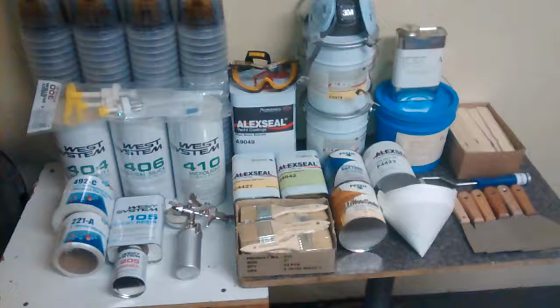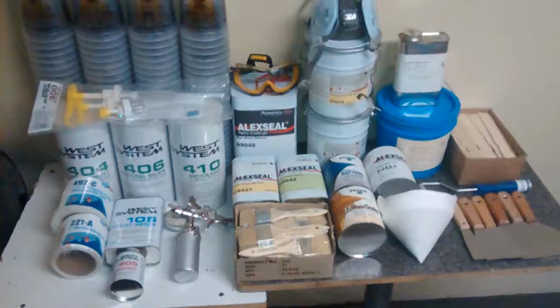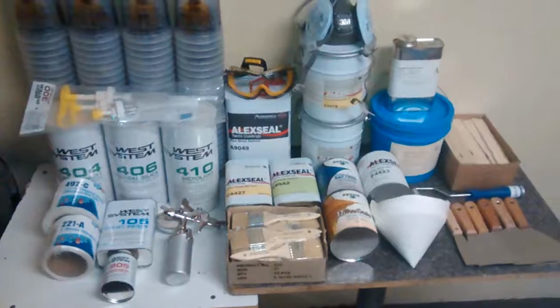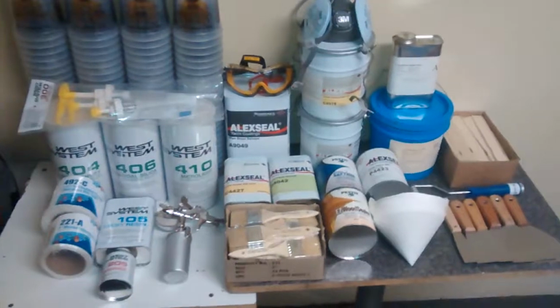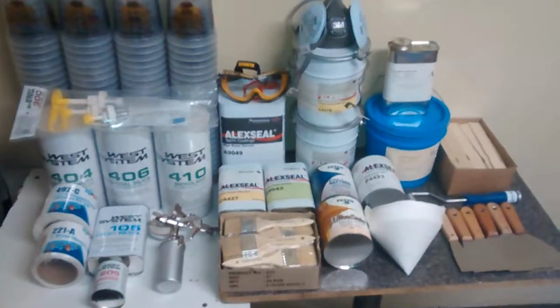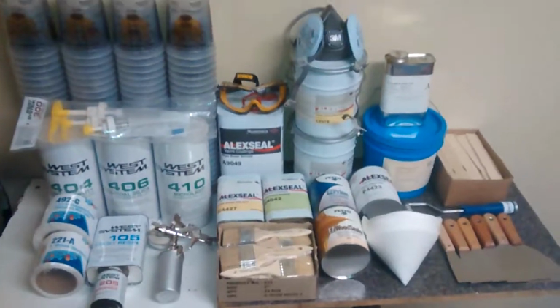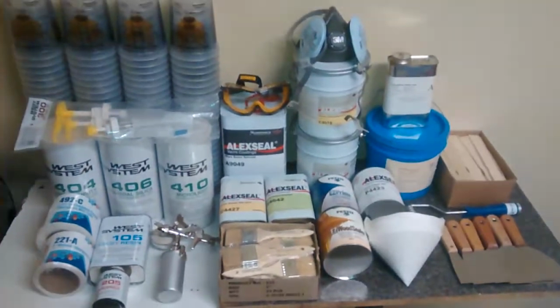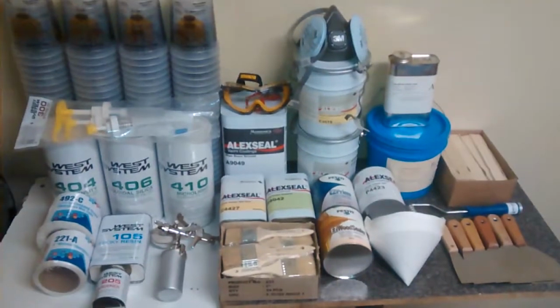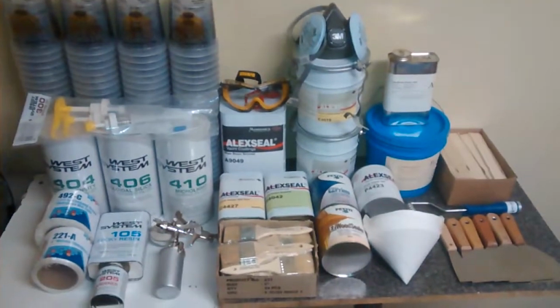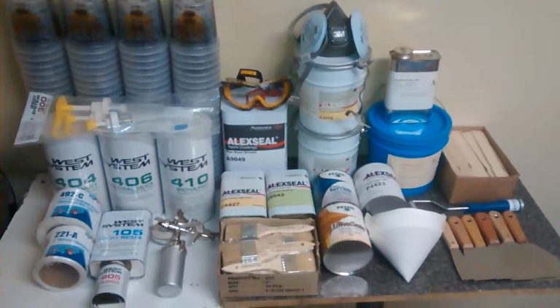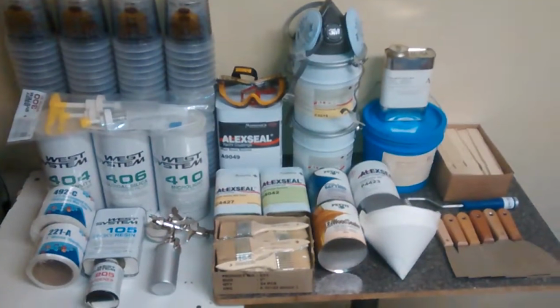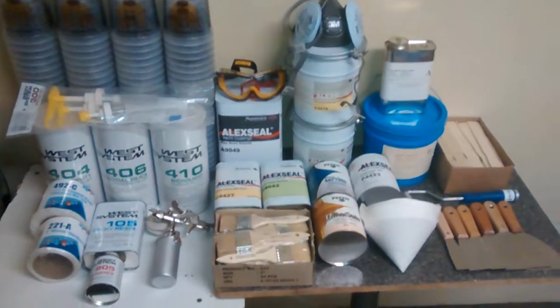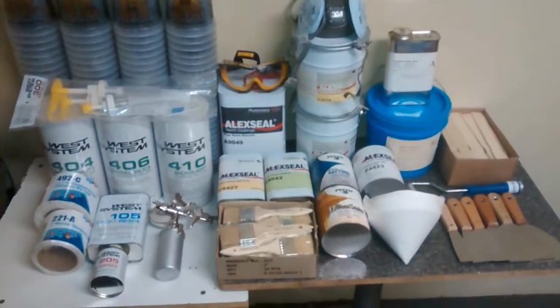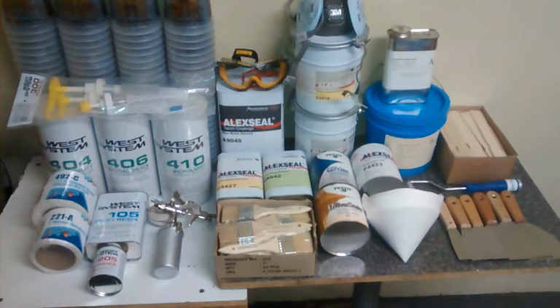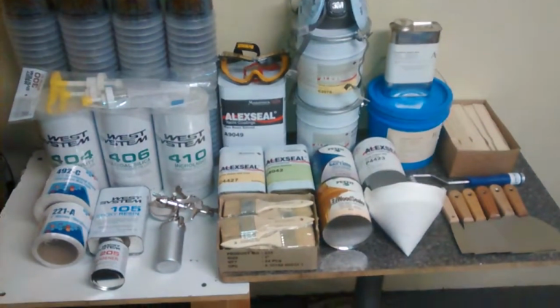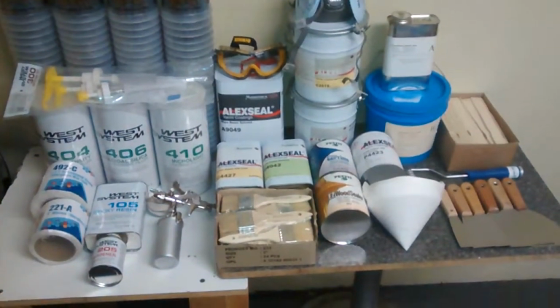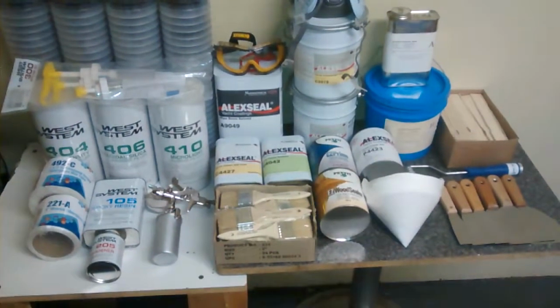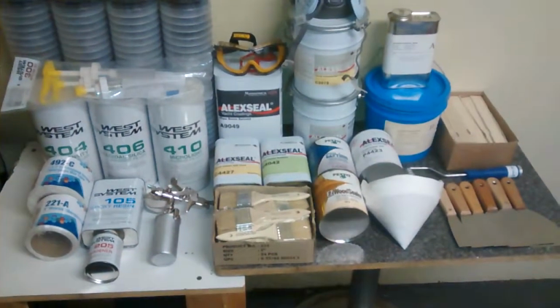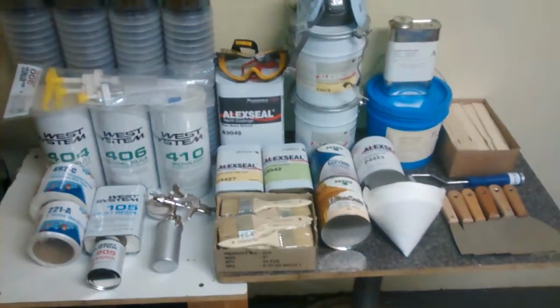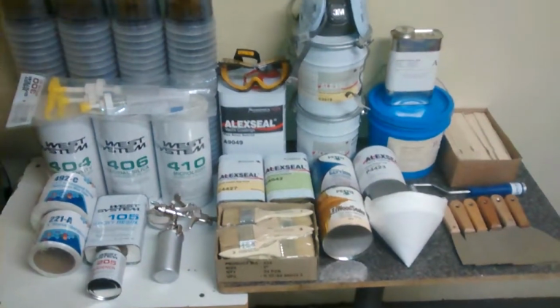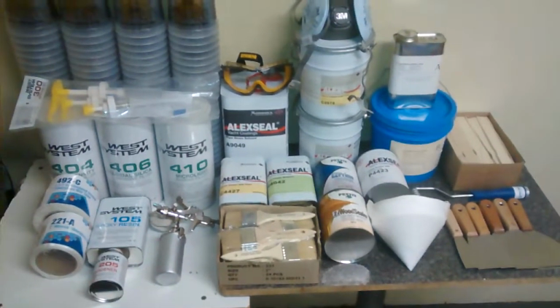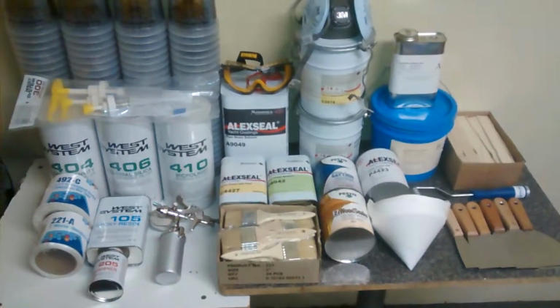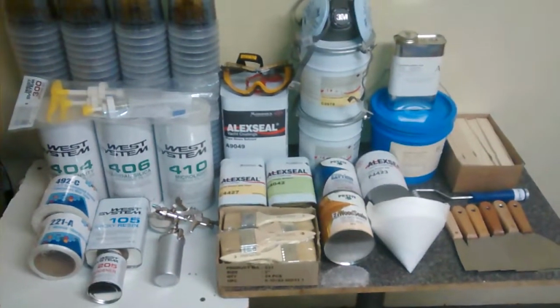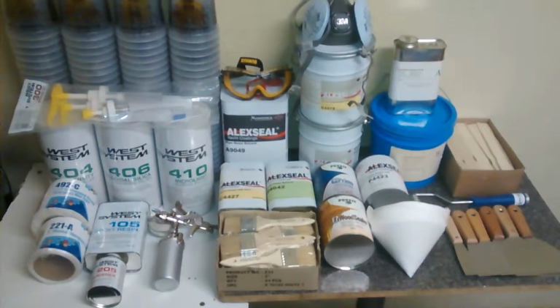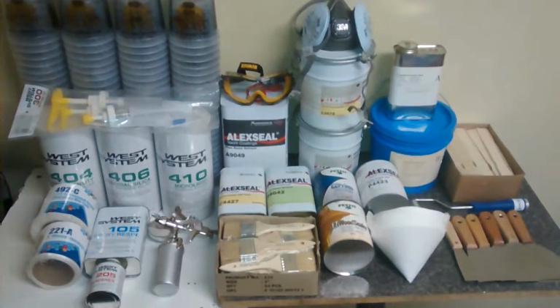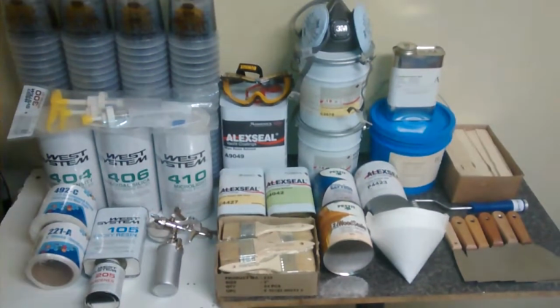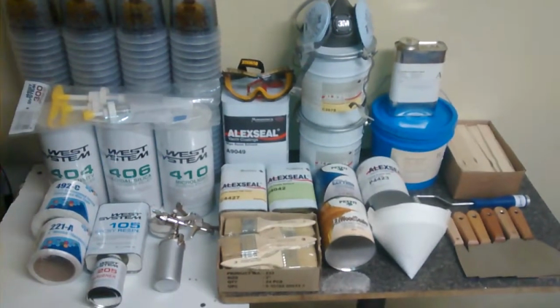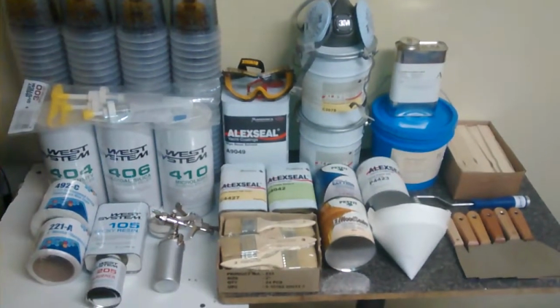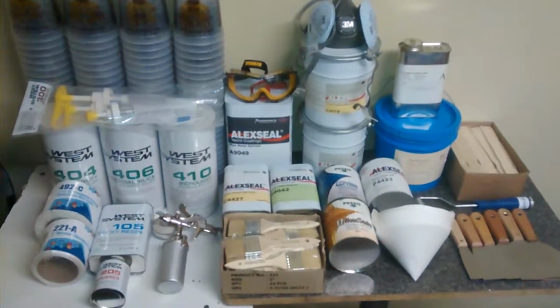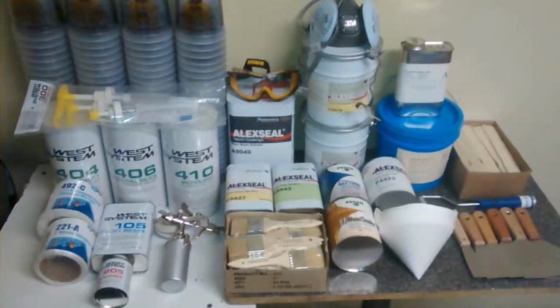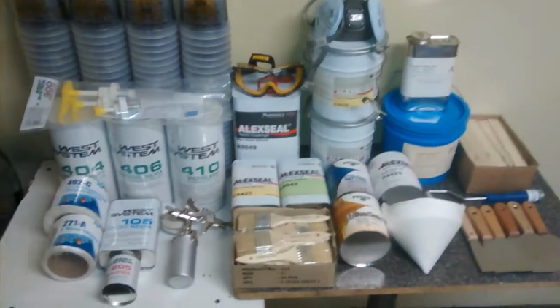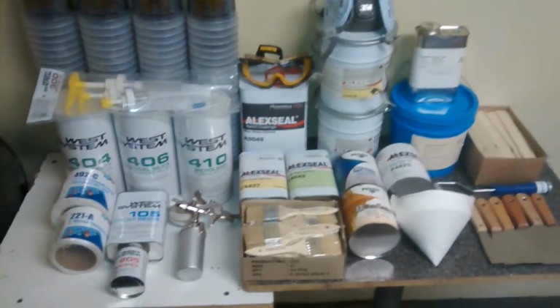Here's a quick video on all the stuff you might need for repairing a sailboat or a boat.